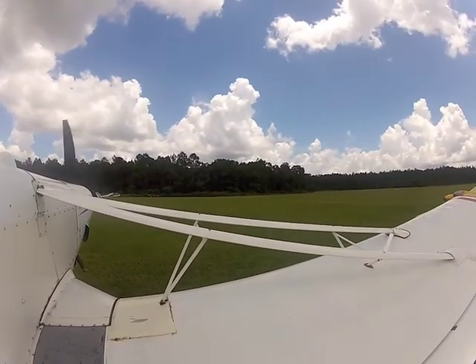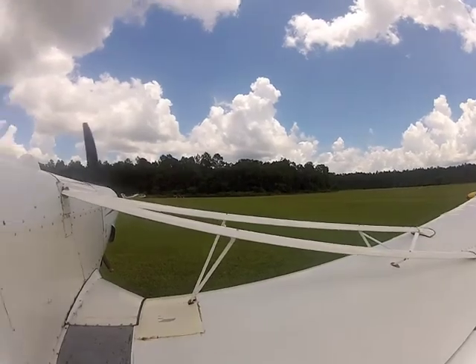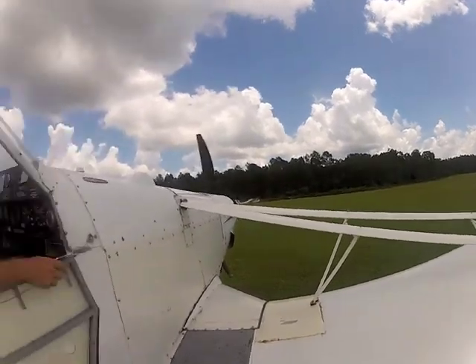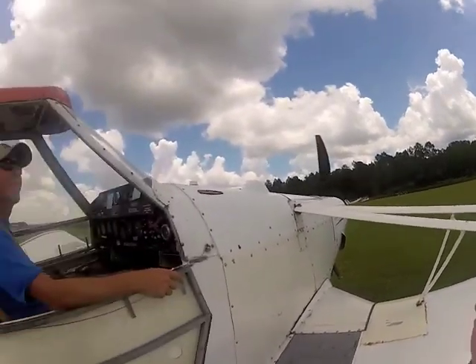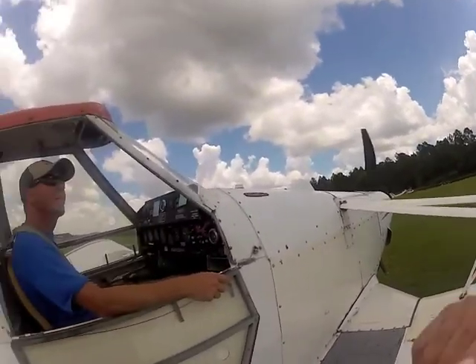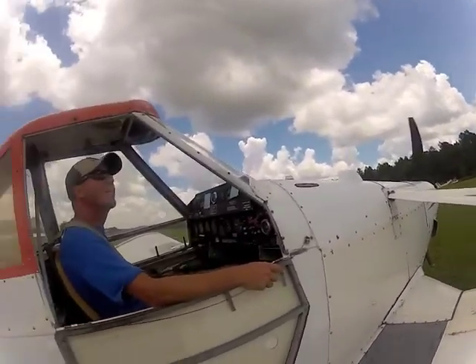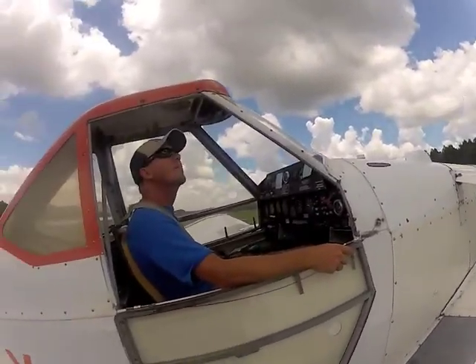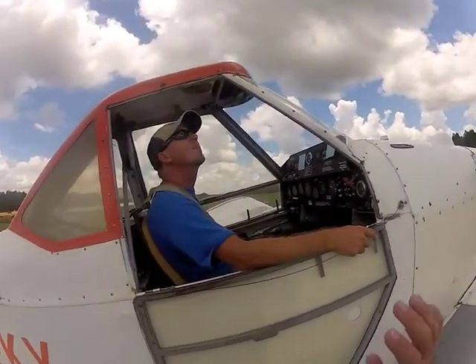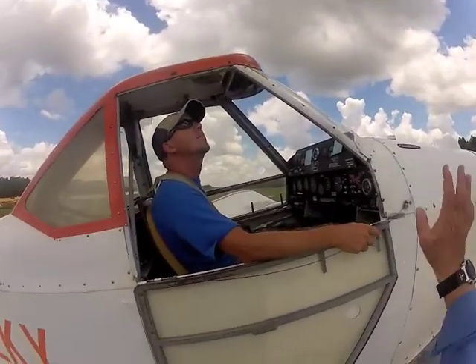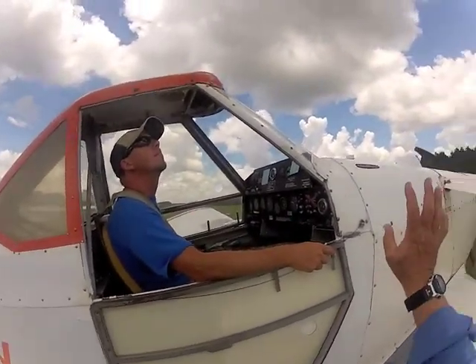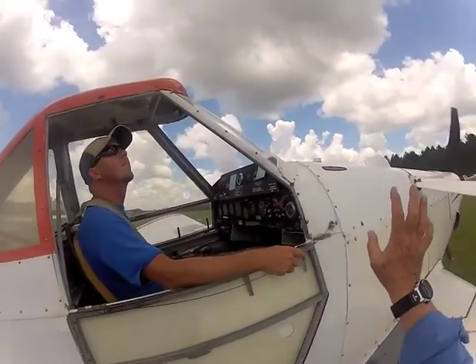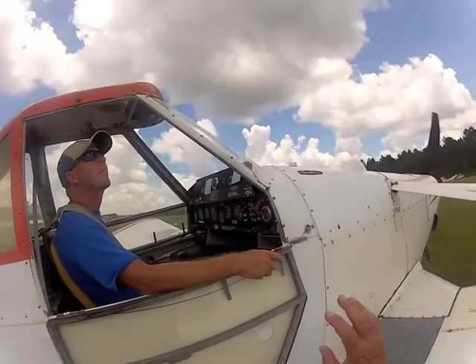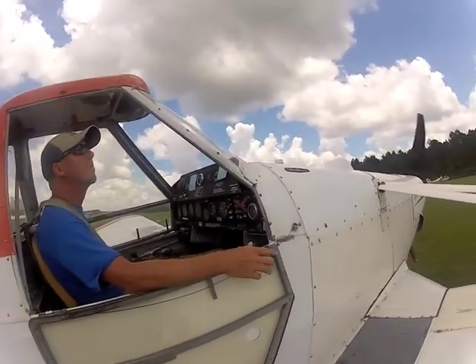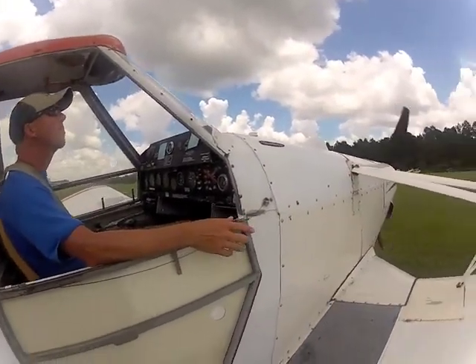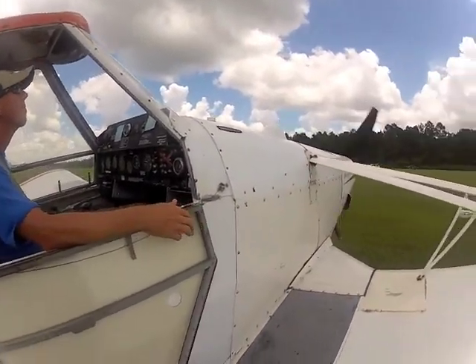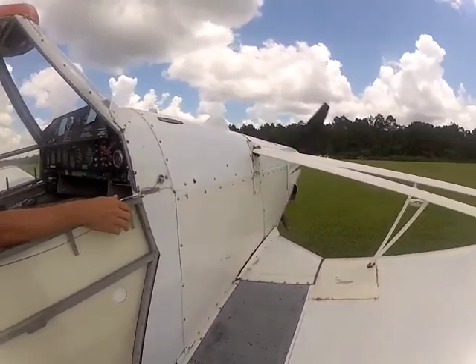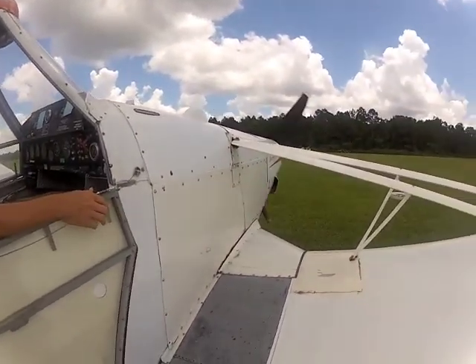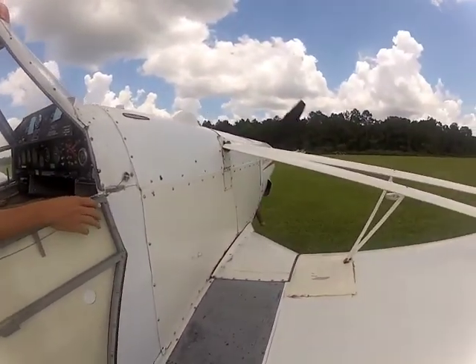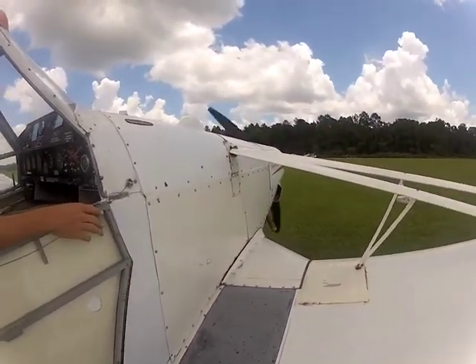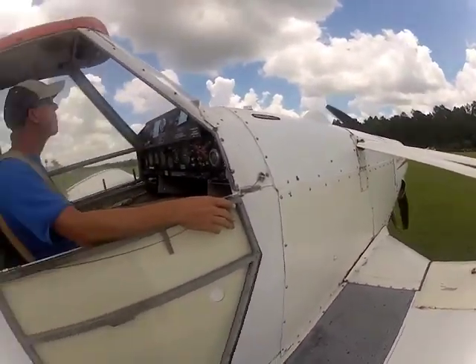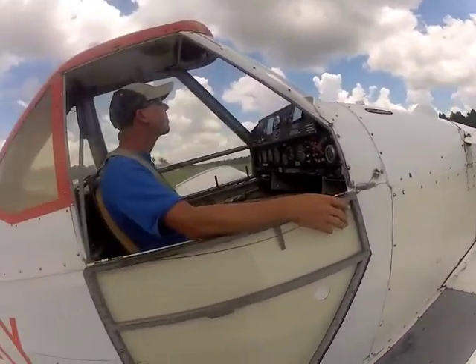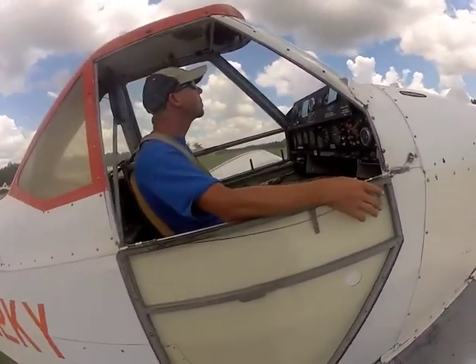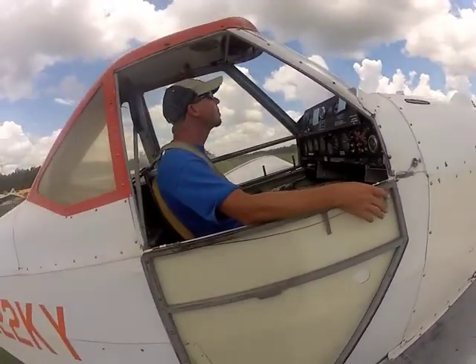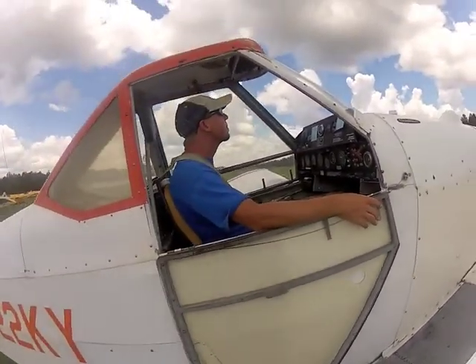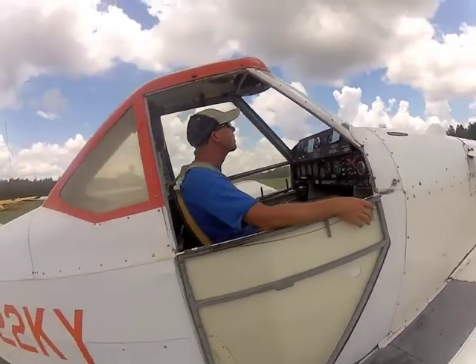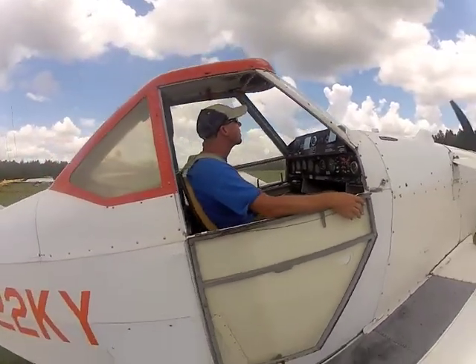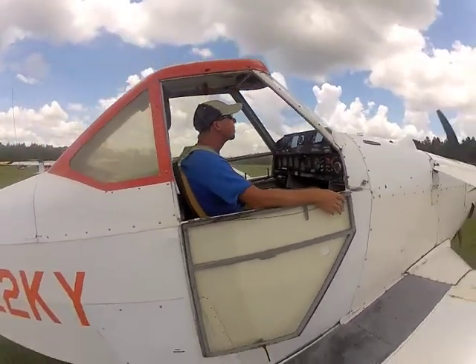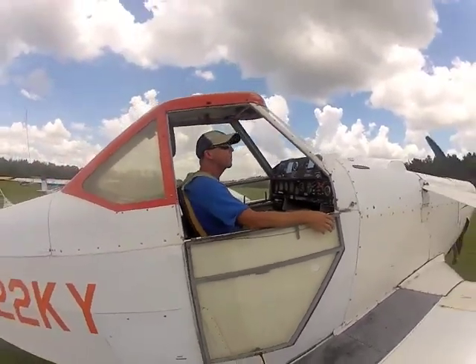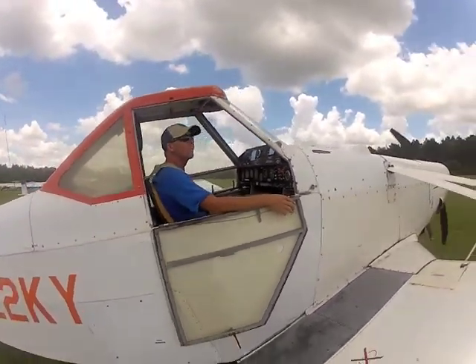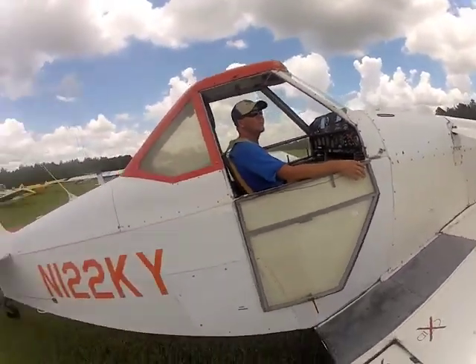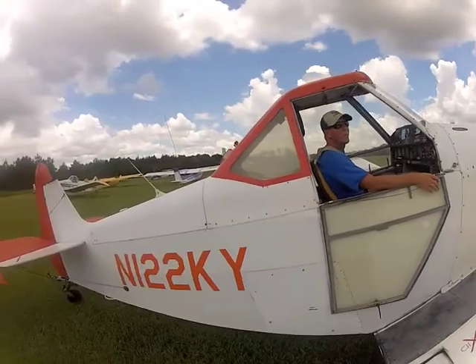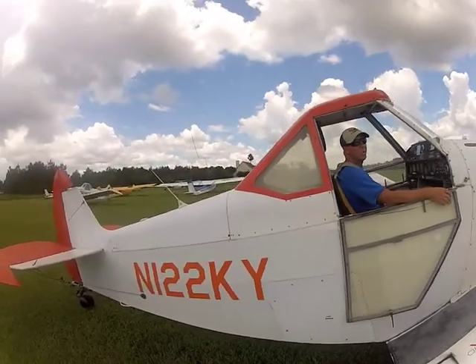I think this stuff blew through. I think it's going to start getting better — excuse me — to the east.